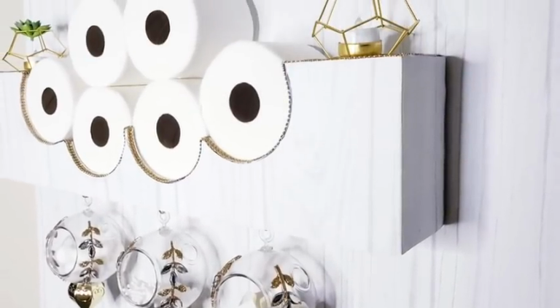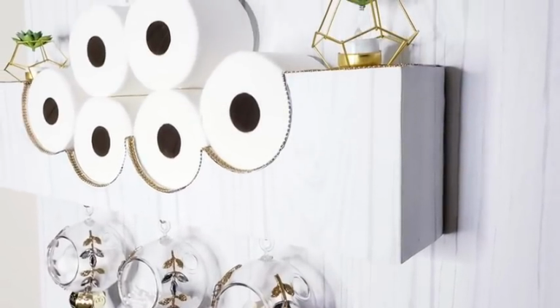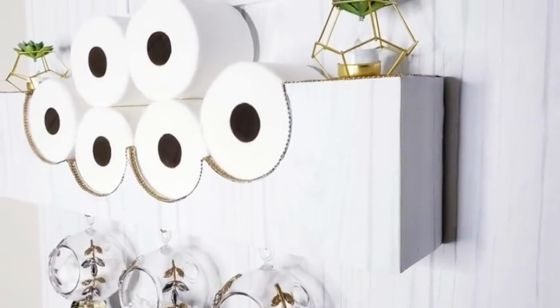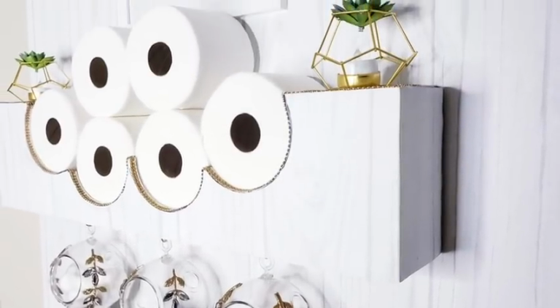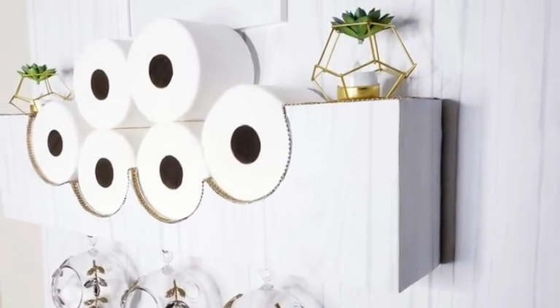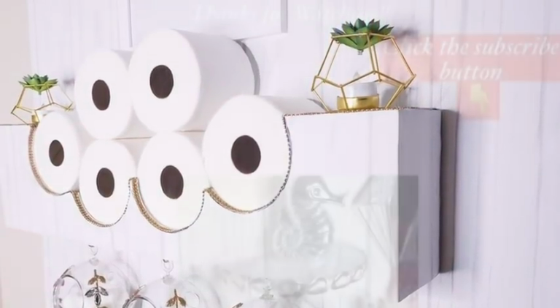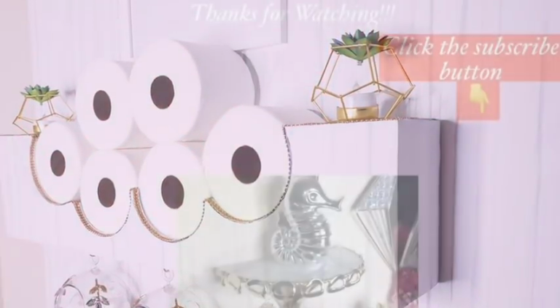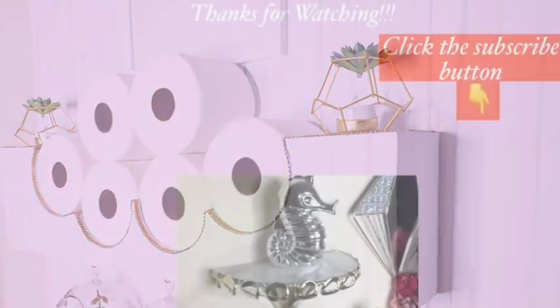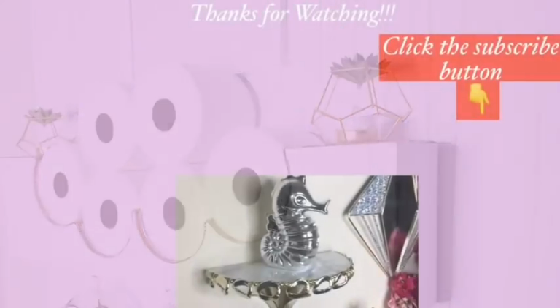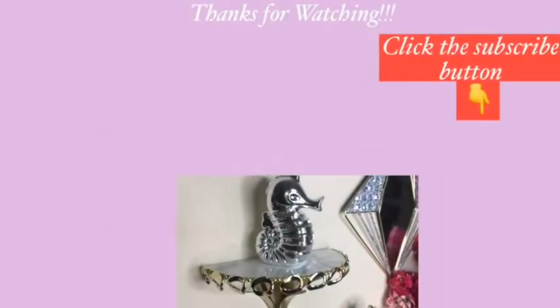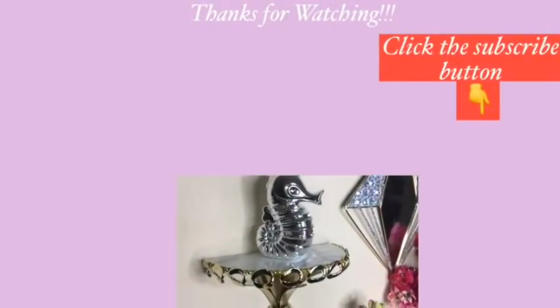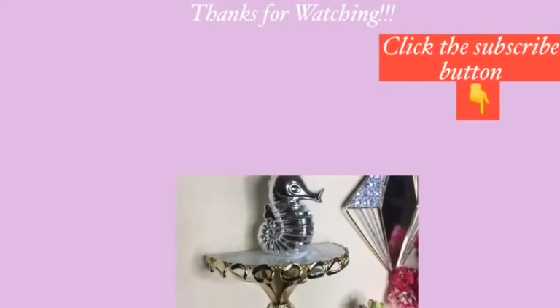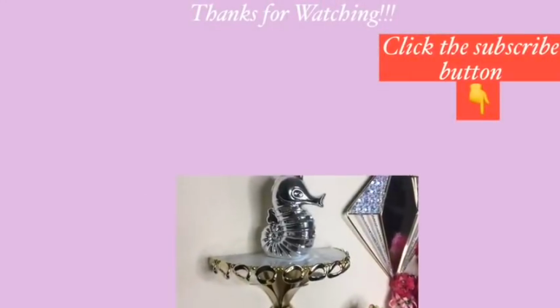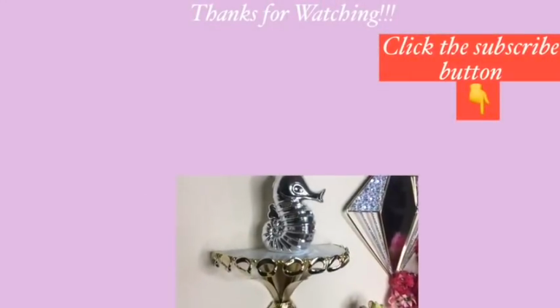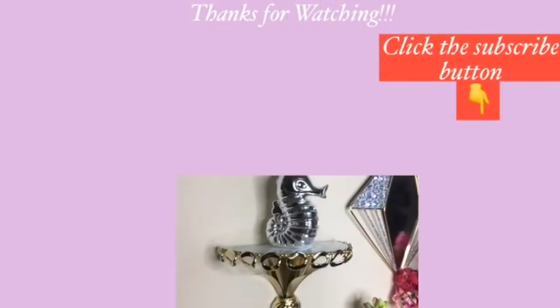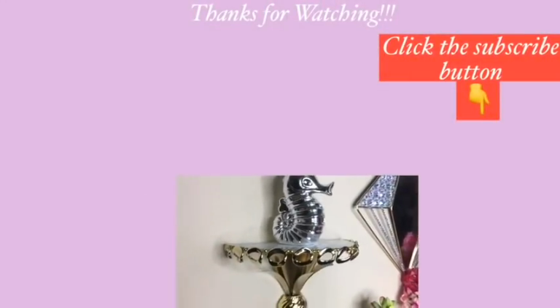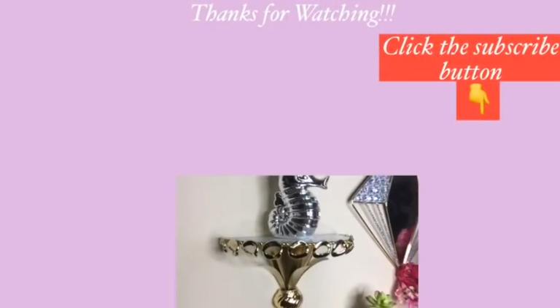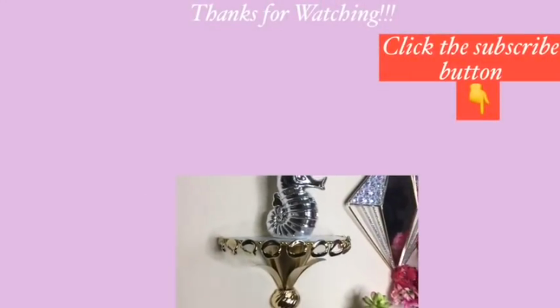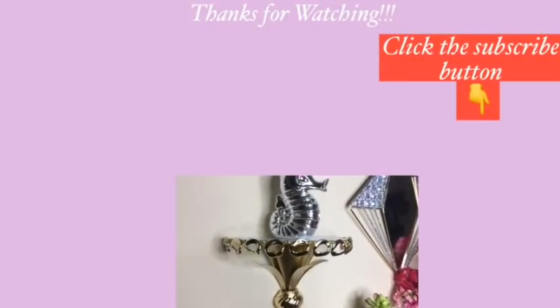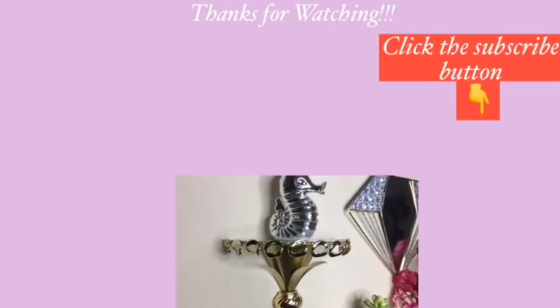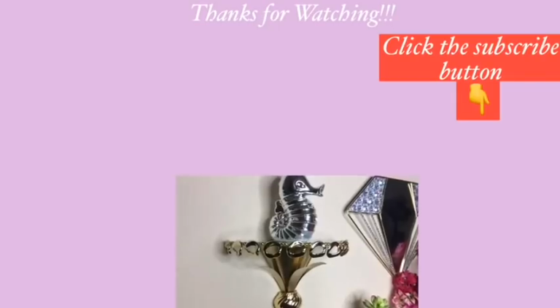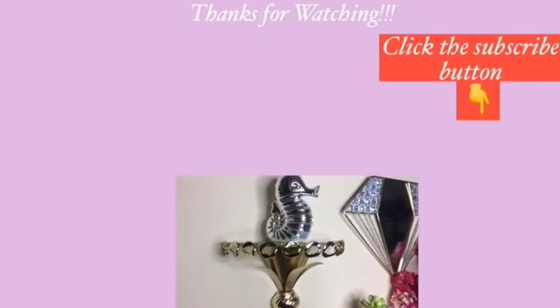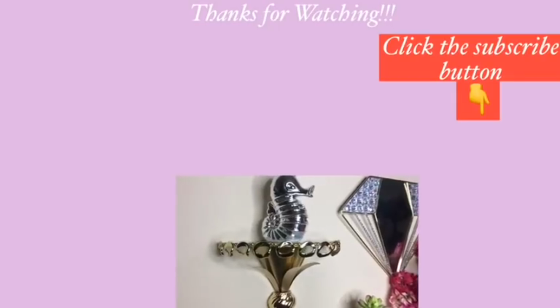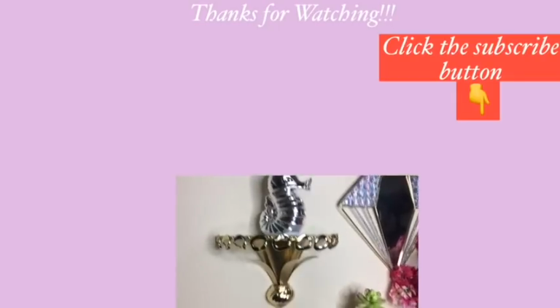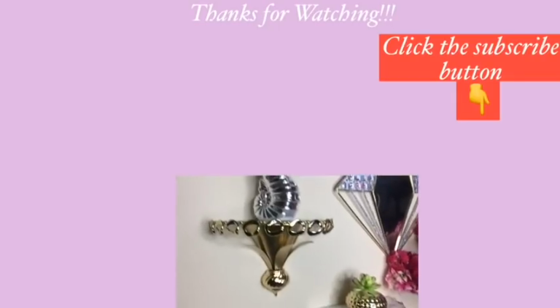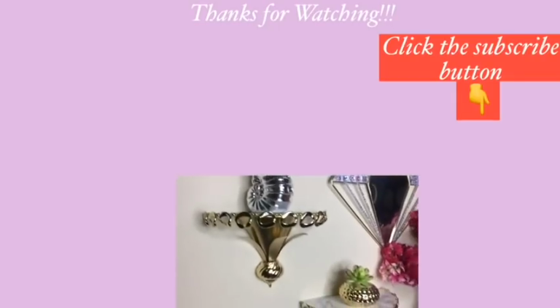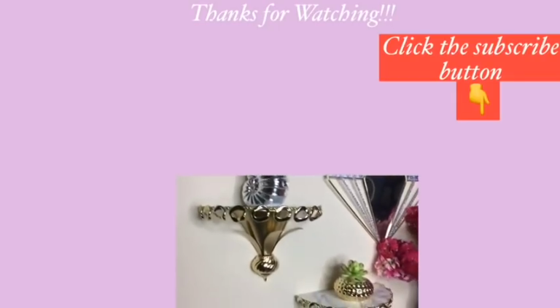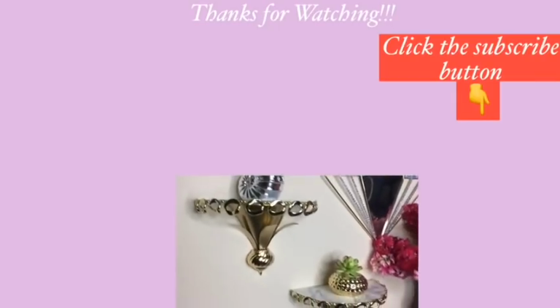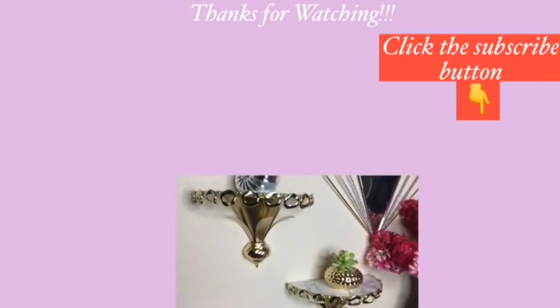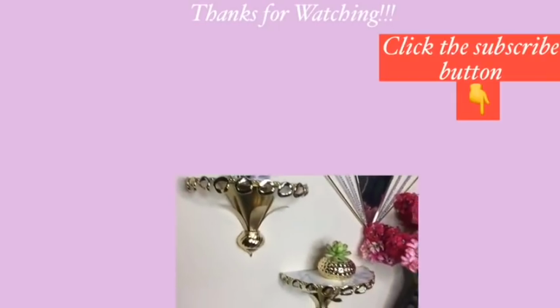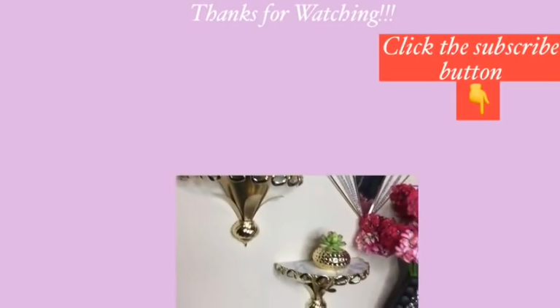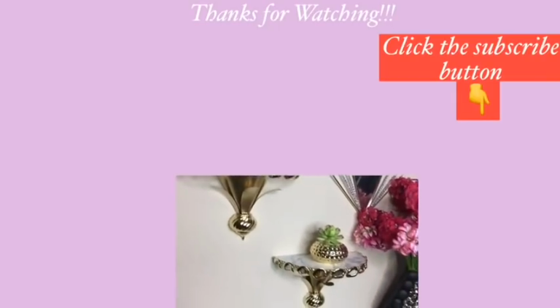Thank you so much for watching. I have other videos linked in the description box below — check them out, and don't forget to click on the subscribe button.